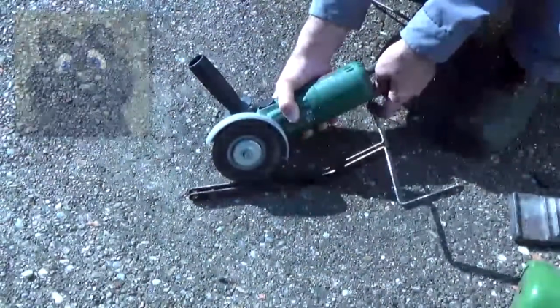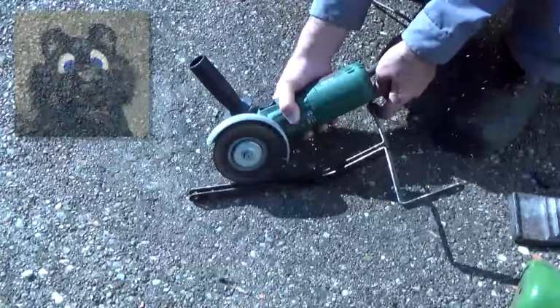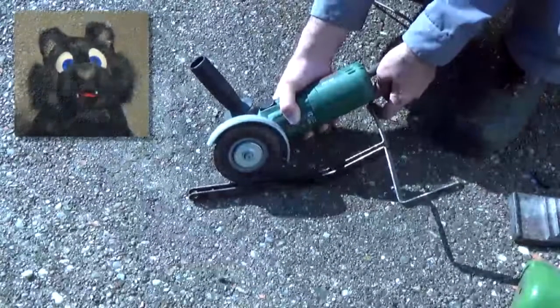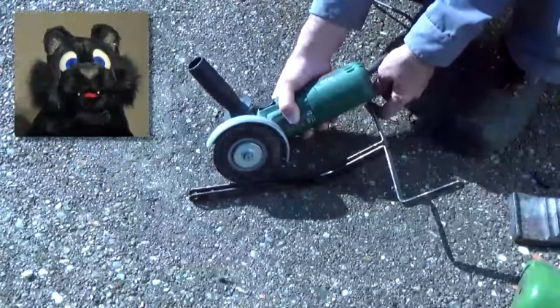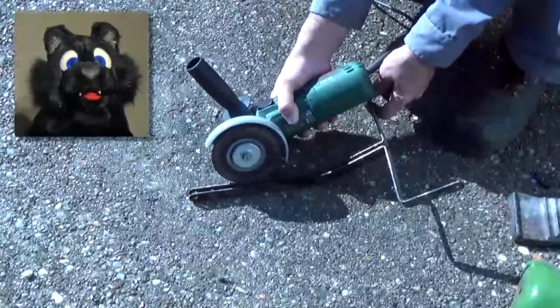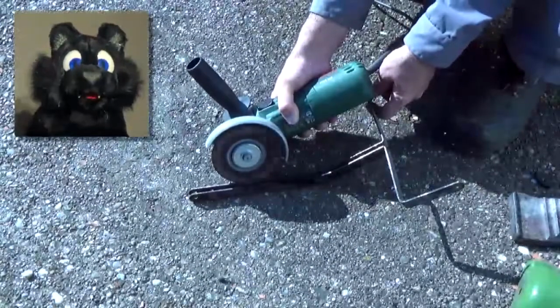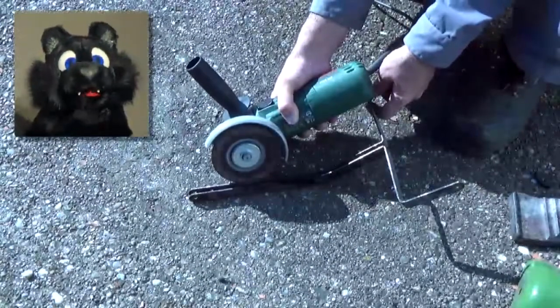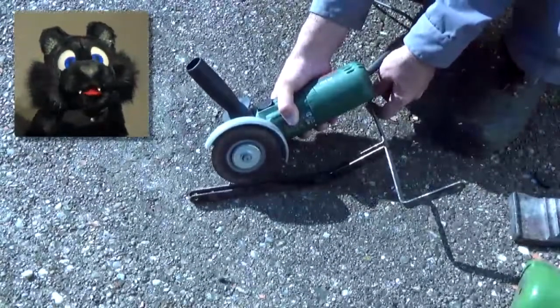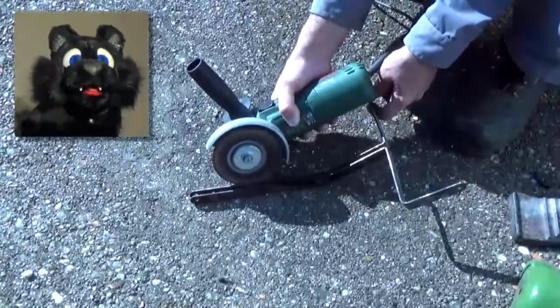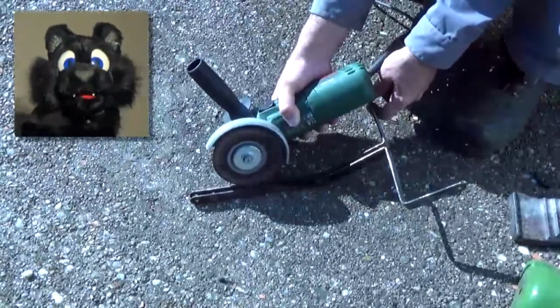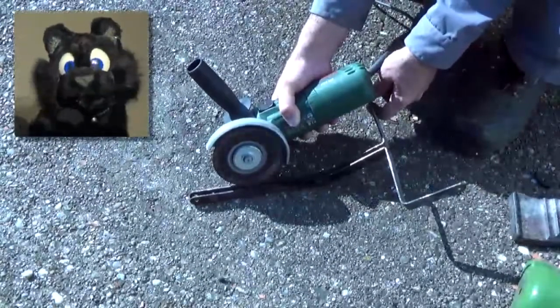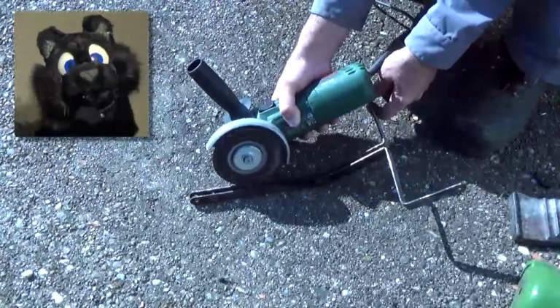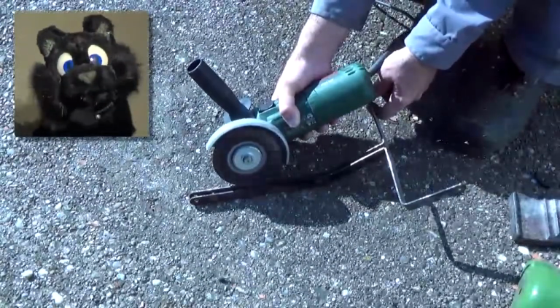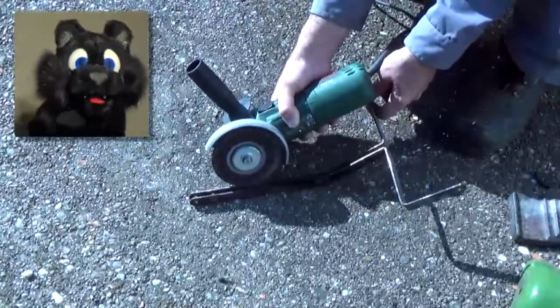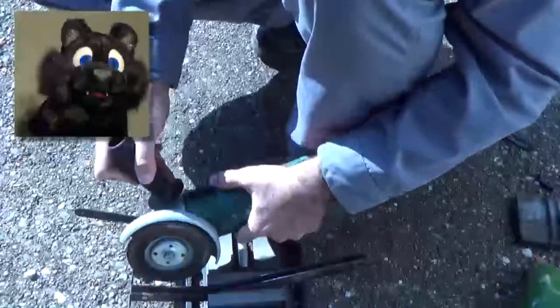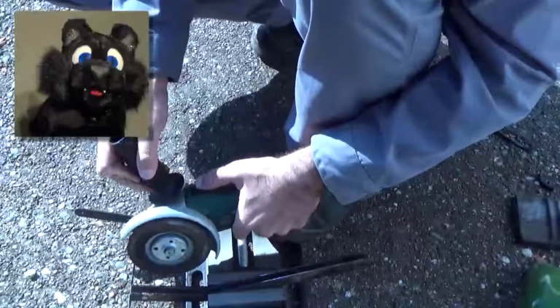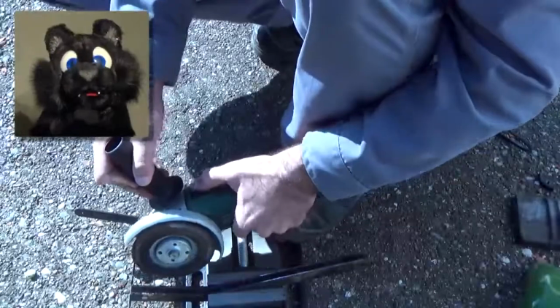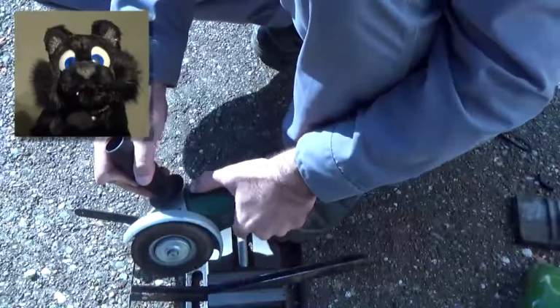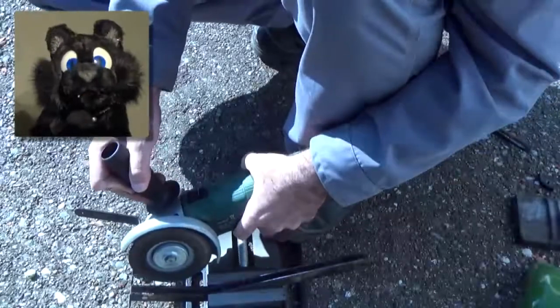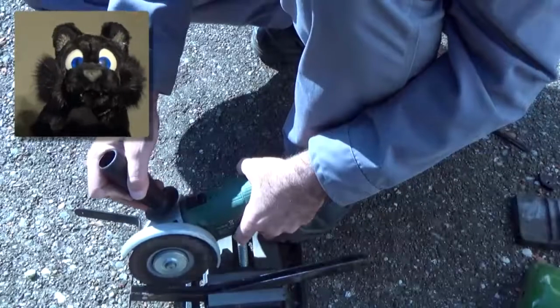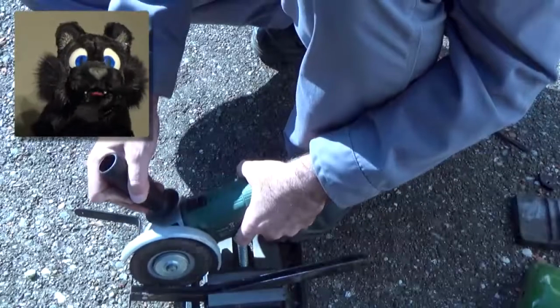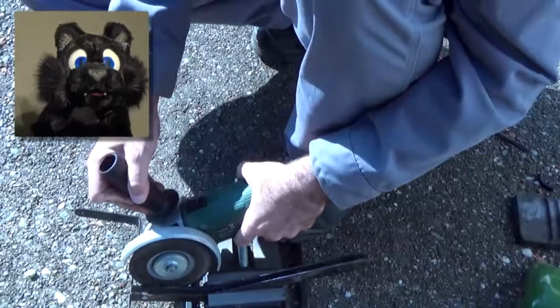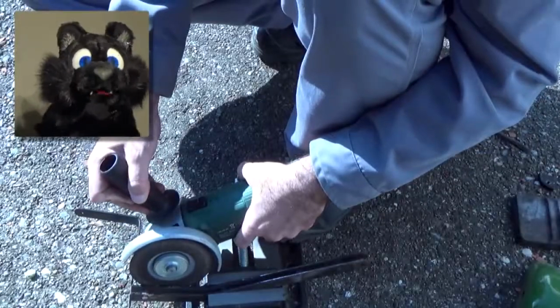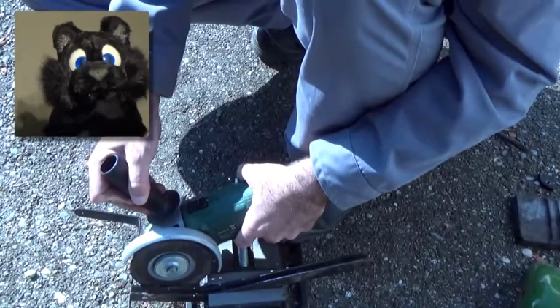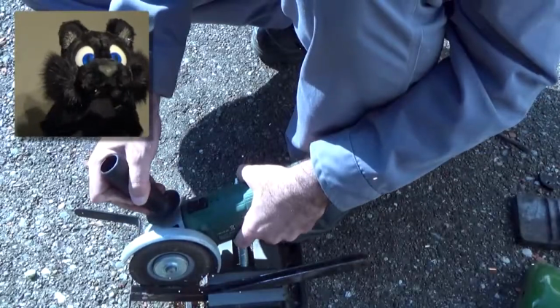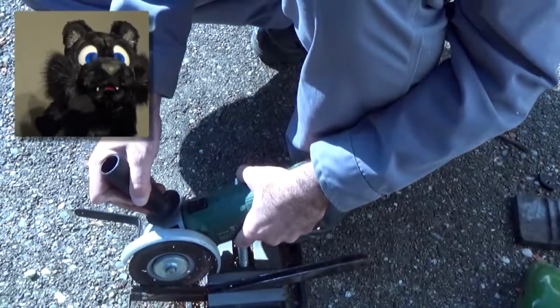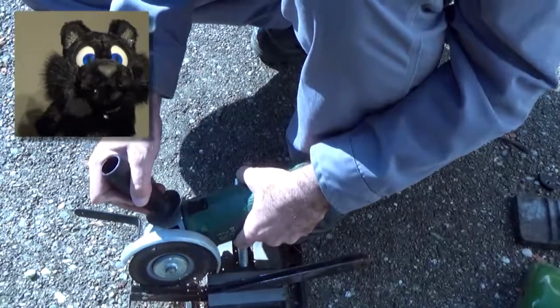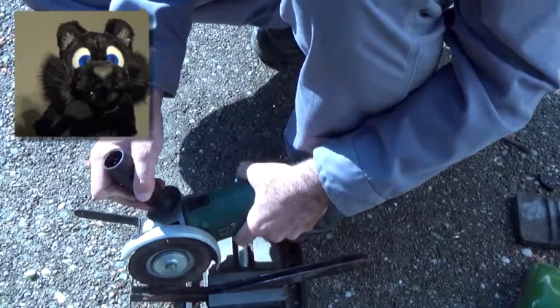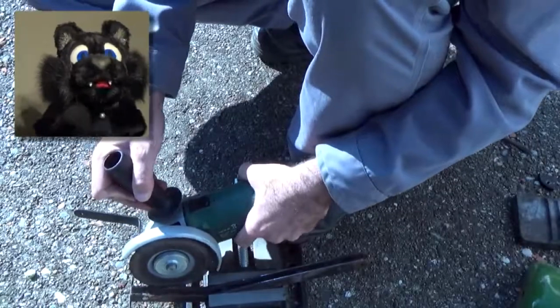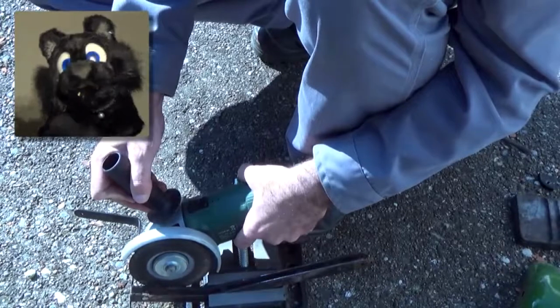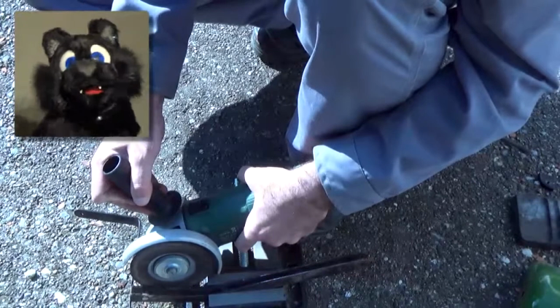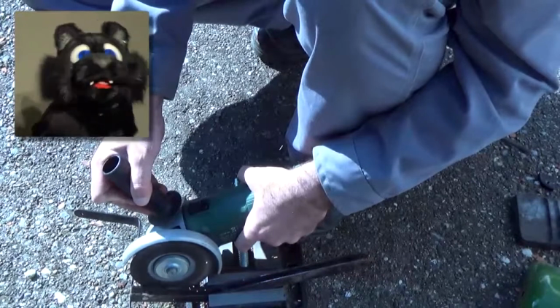The two arms were riveted together. For better painting and rust removal, I decided to cut them apart.